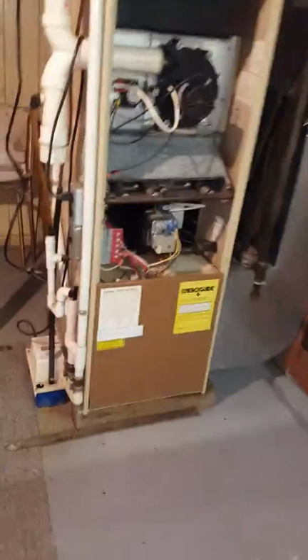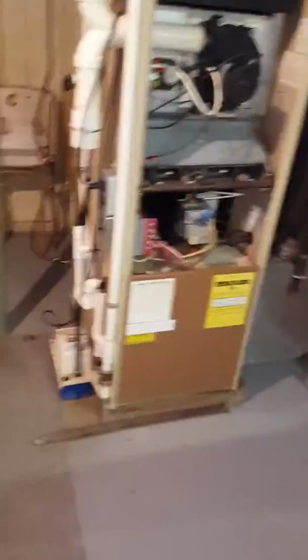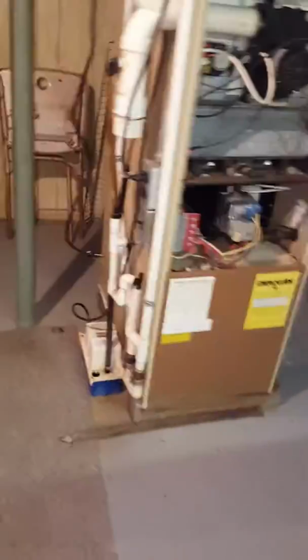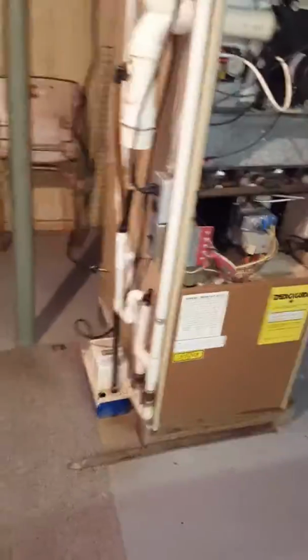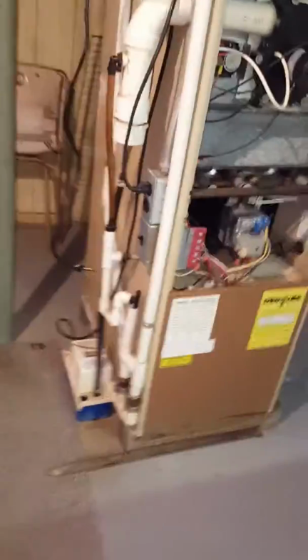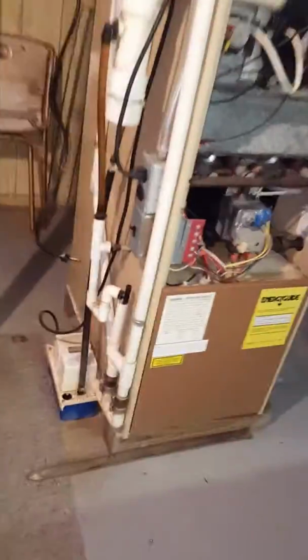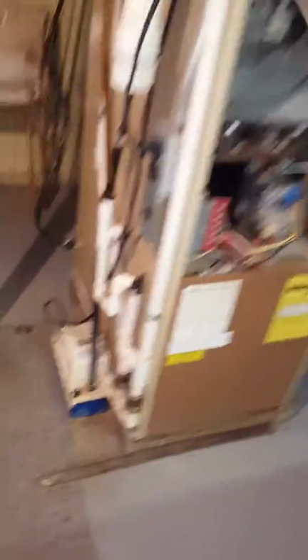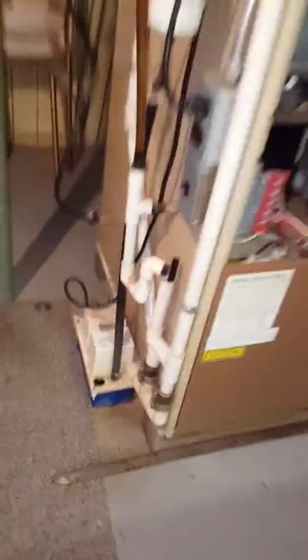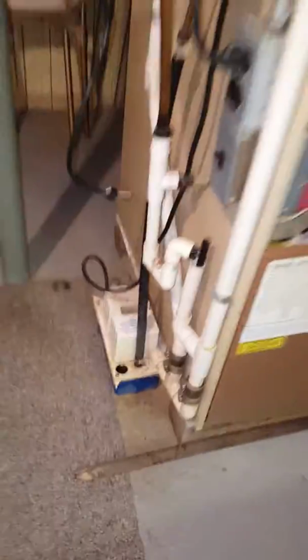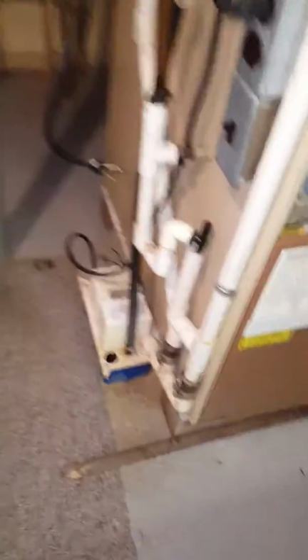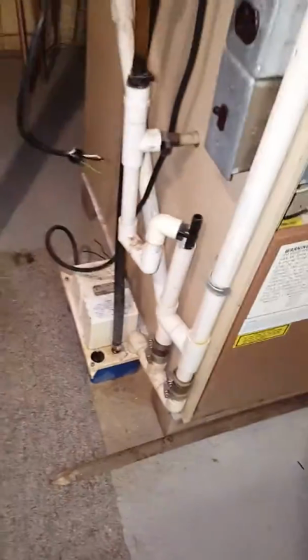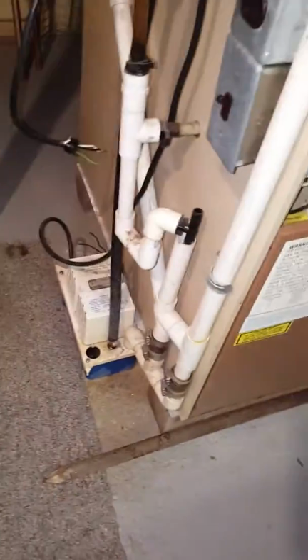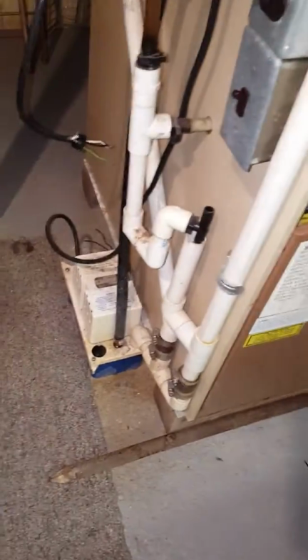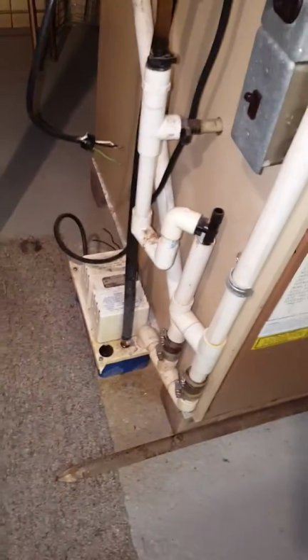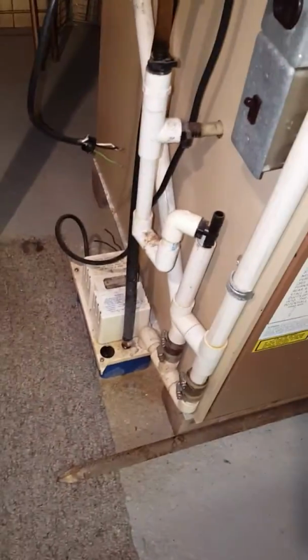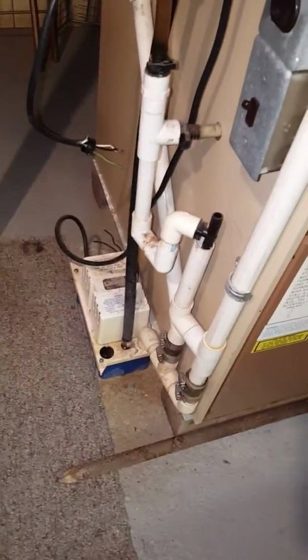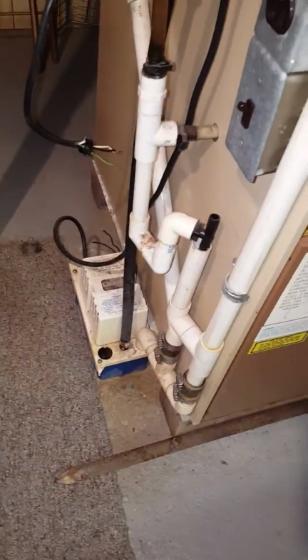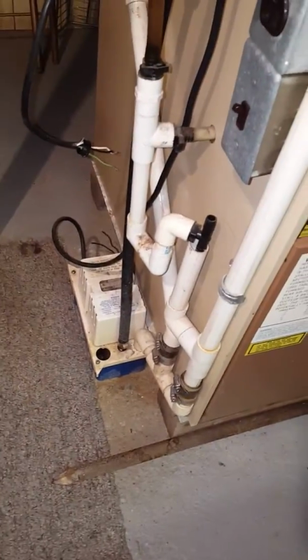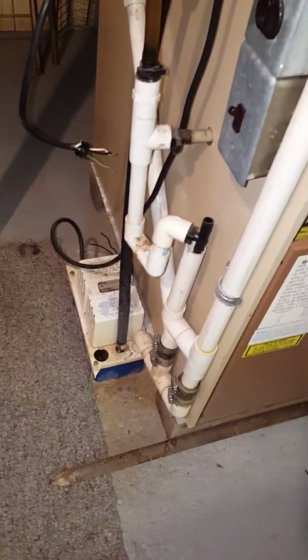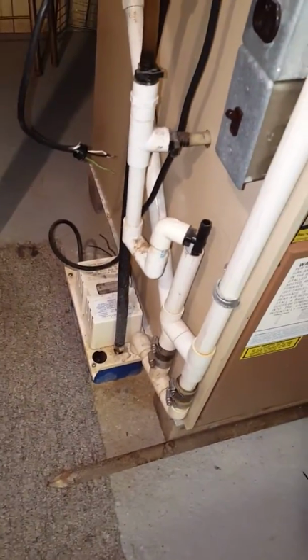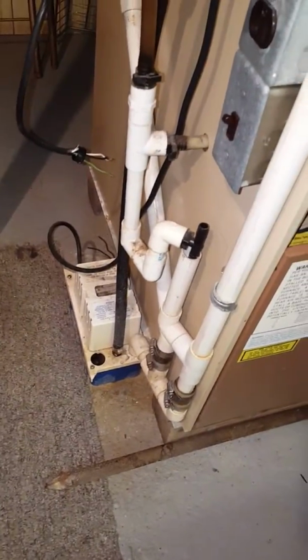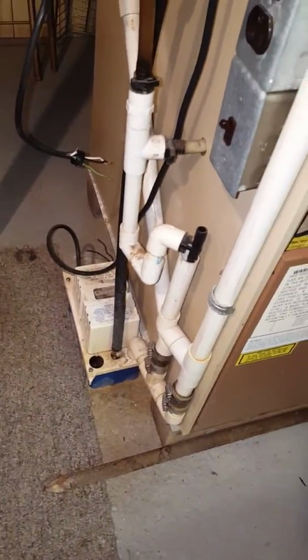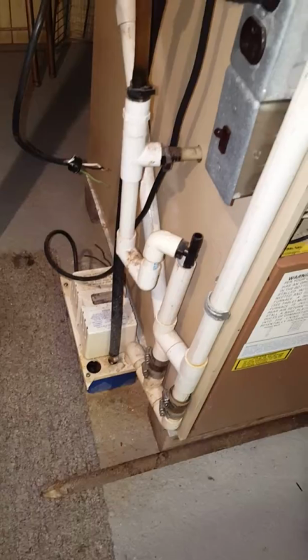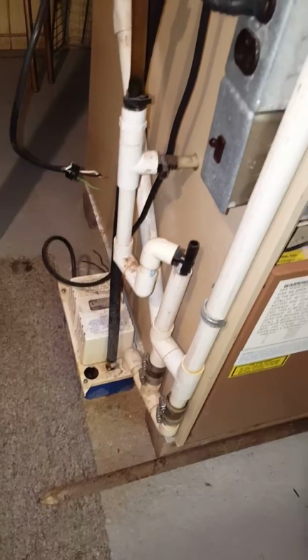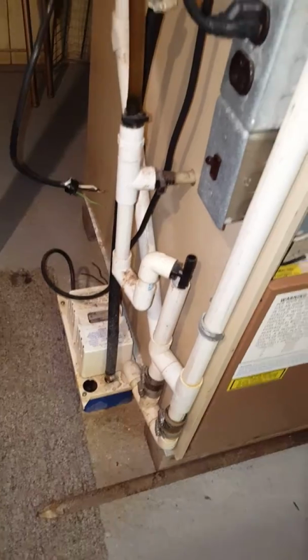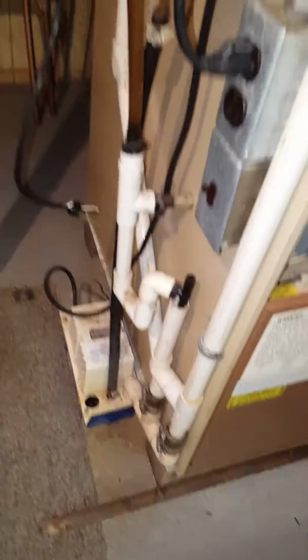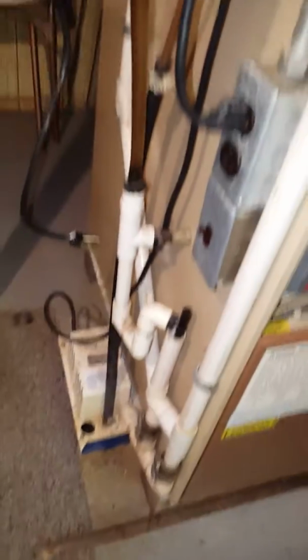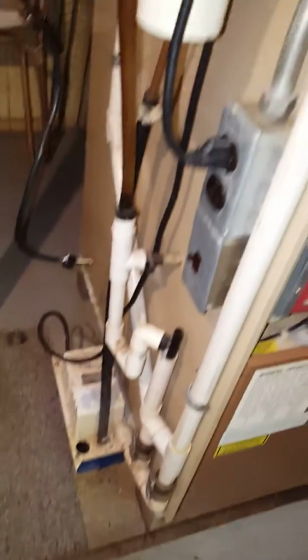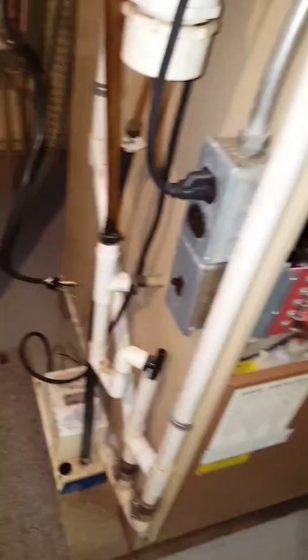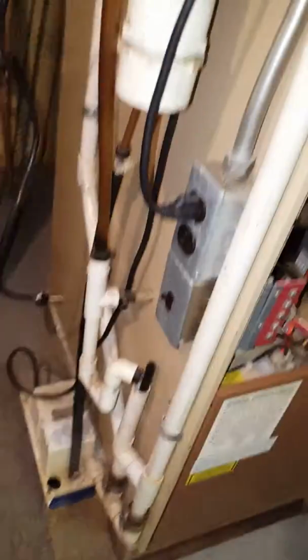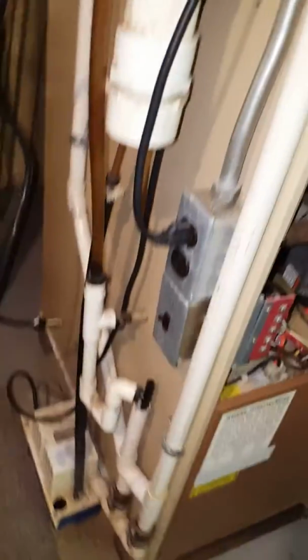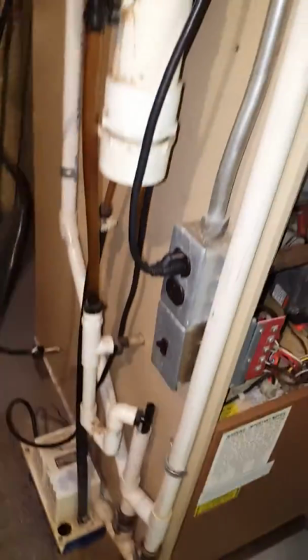It's got a condensate pump on it now, so that's going to have to be replaced.